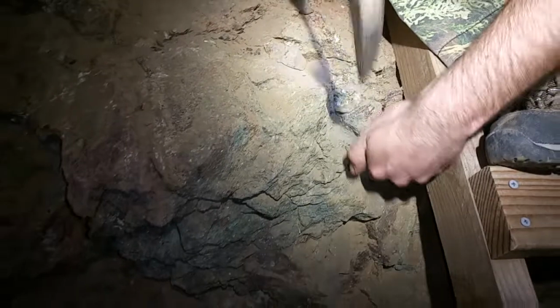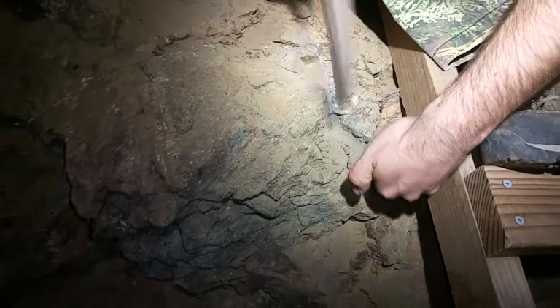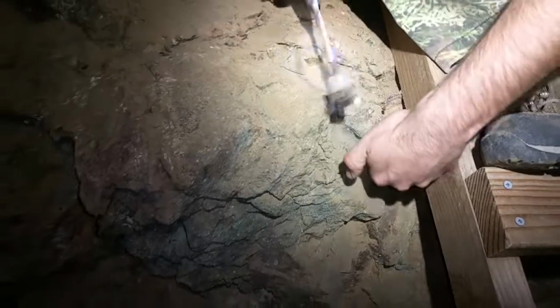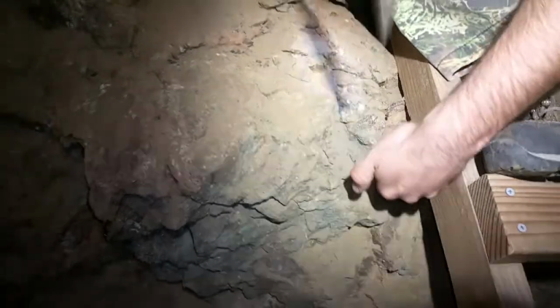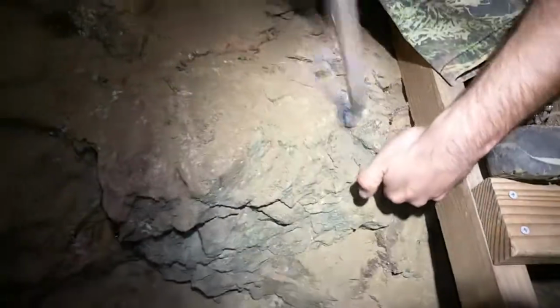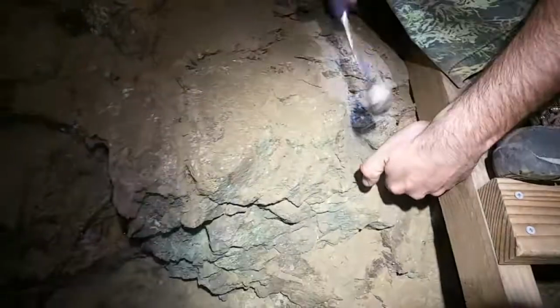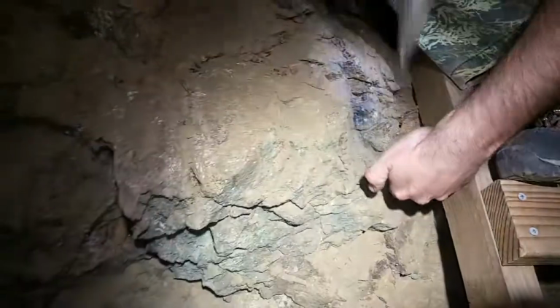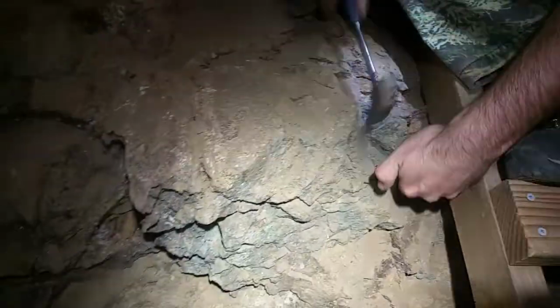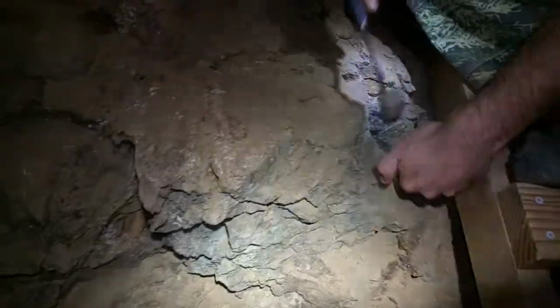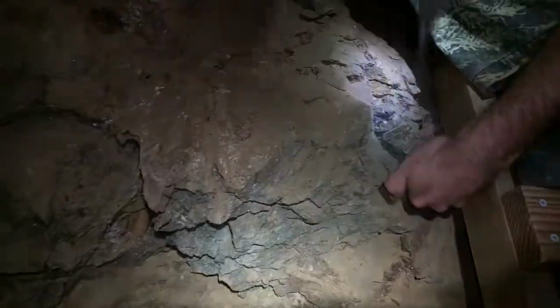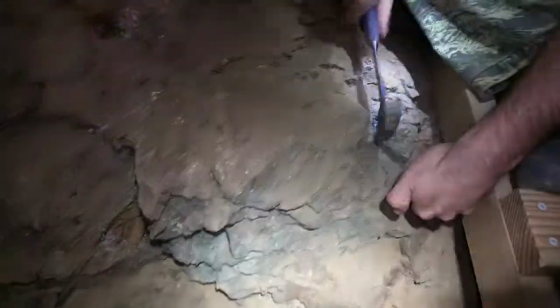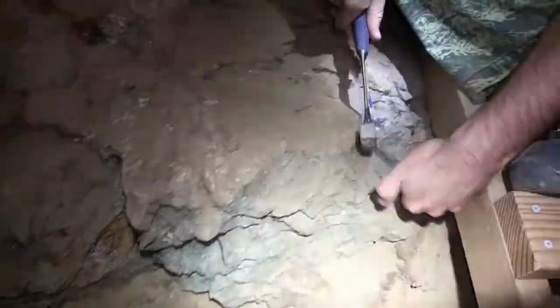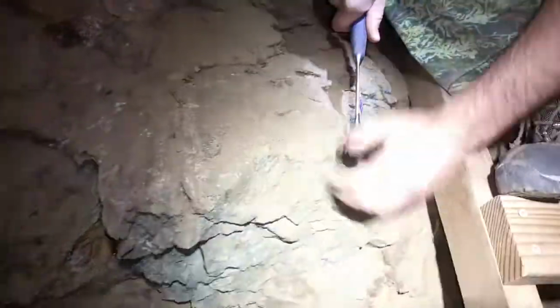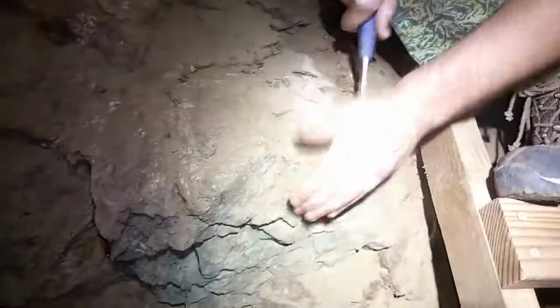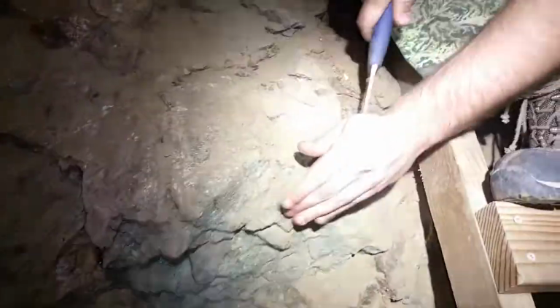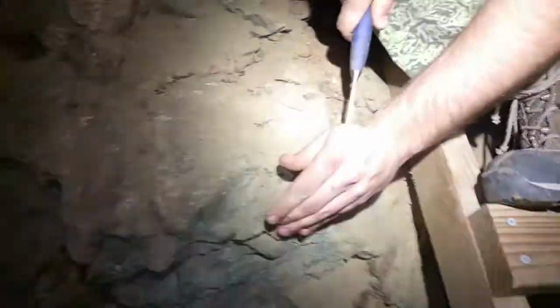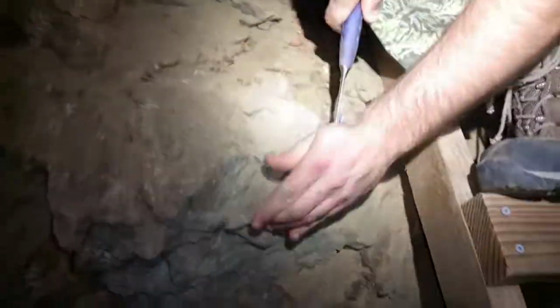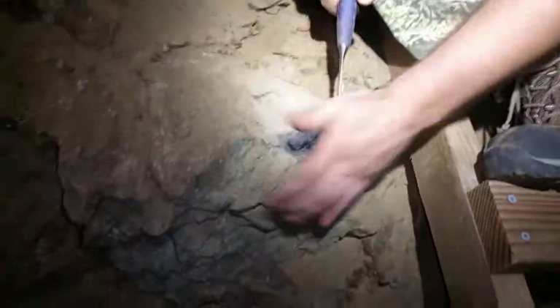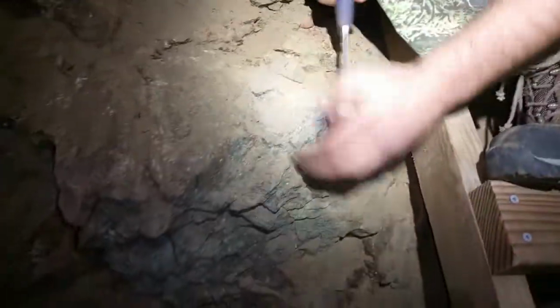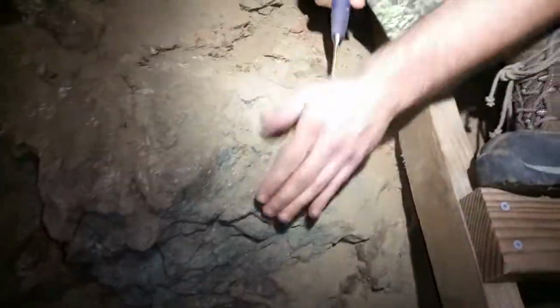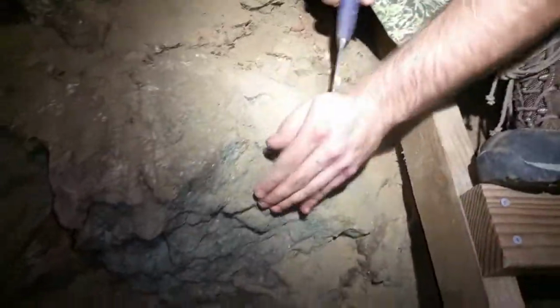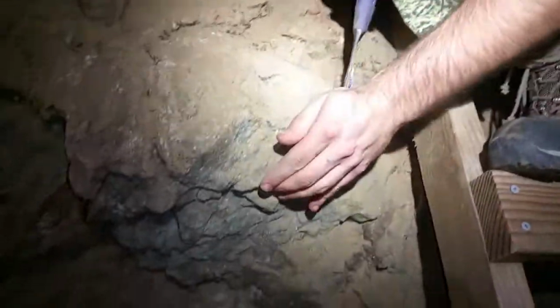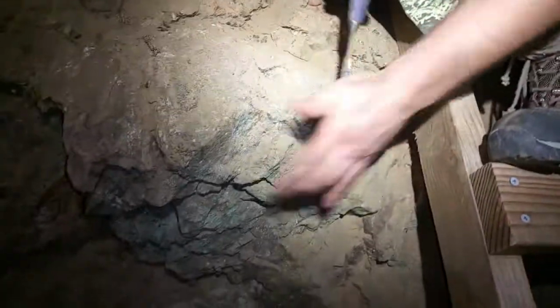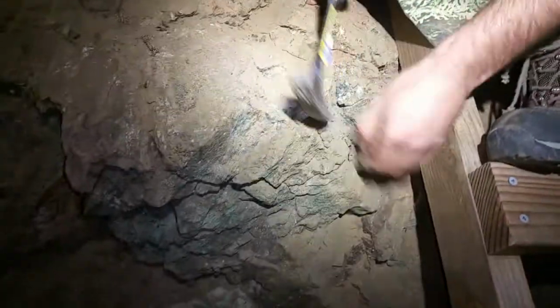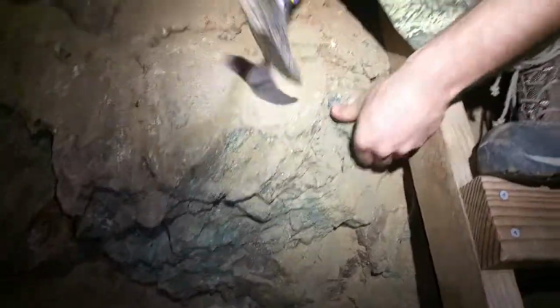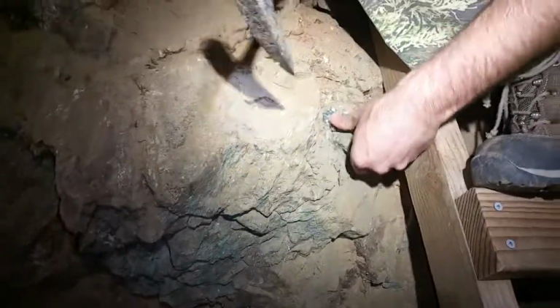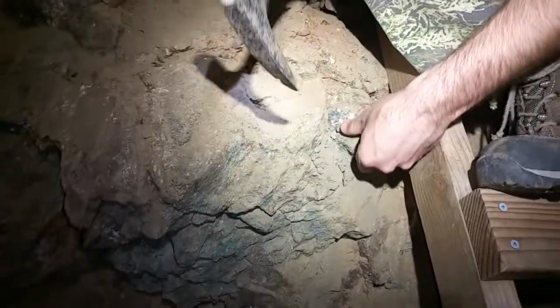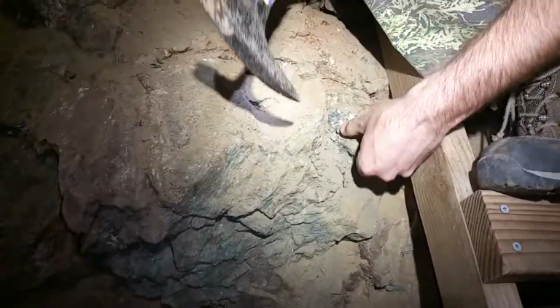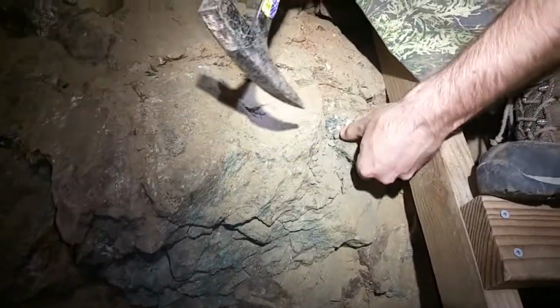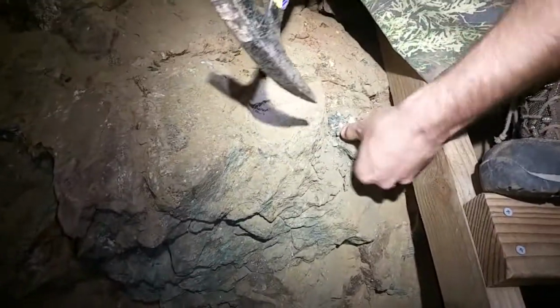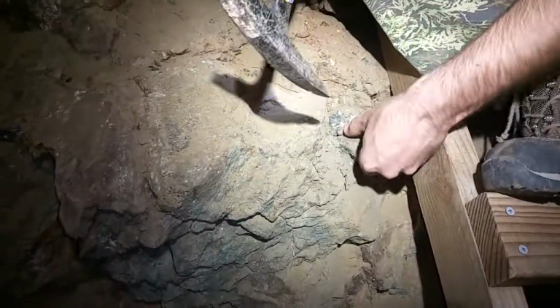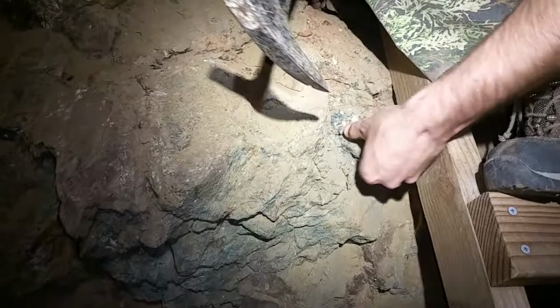There we go, getting there. Trying to wedge out a piece when you can see it.